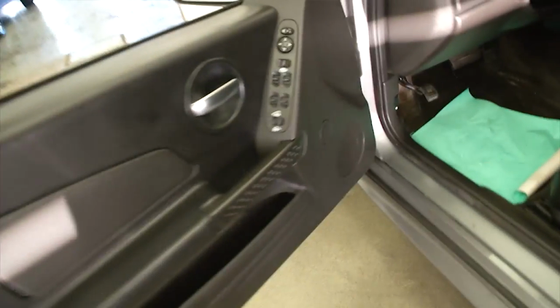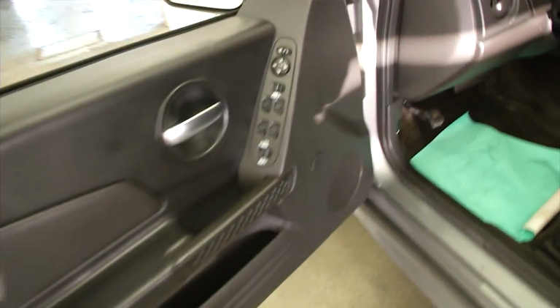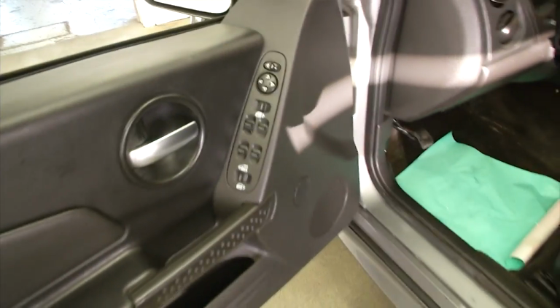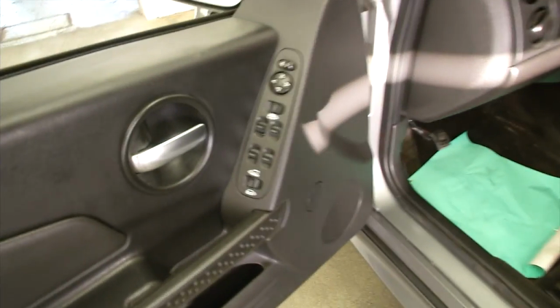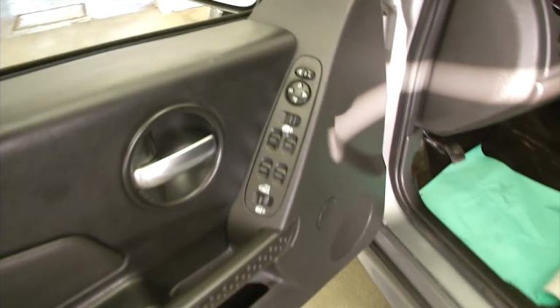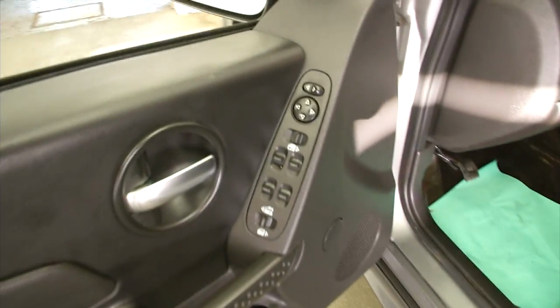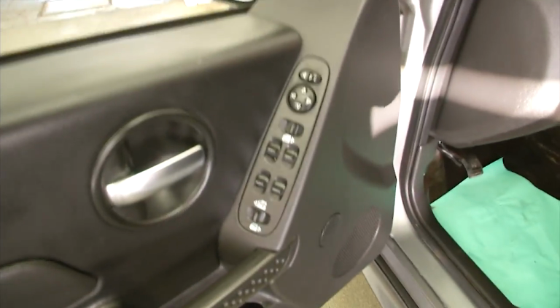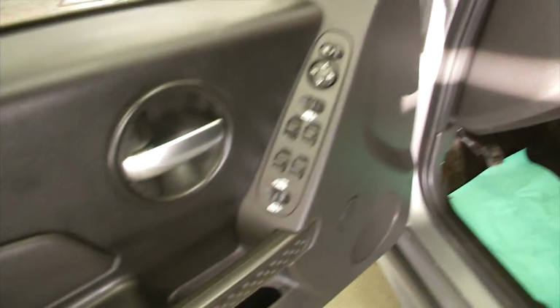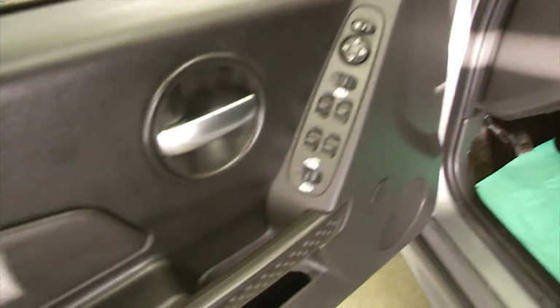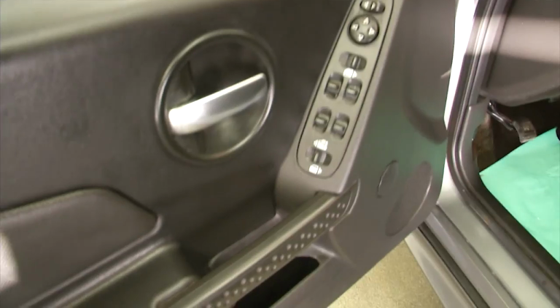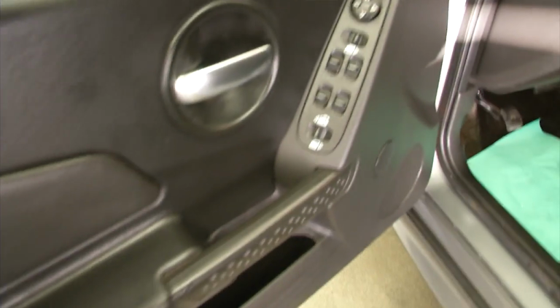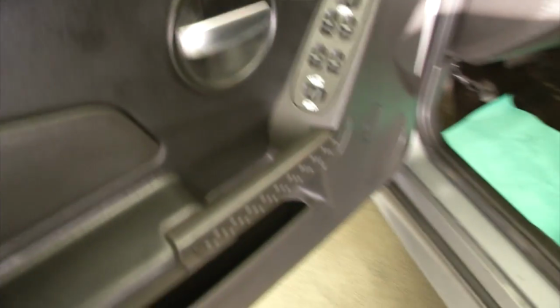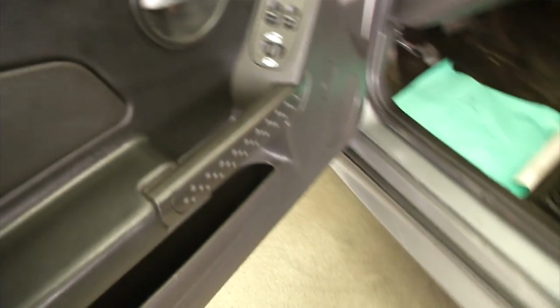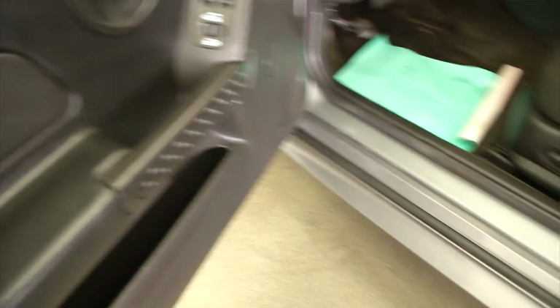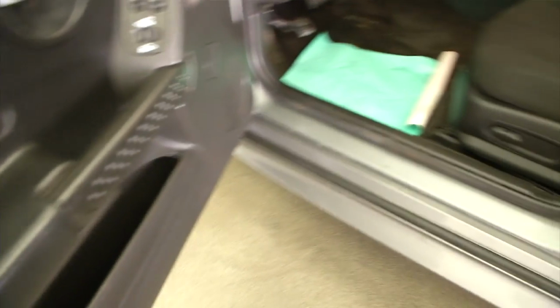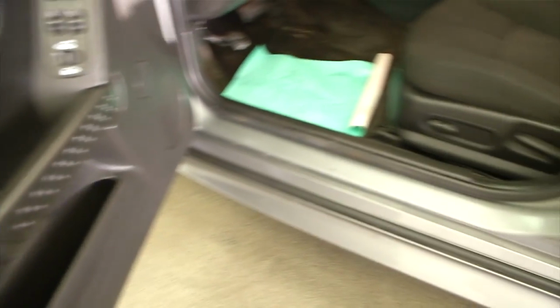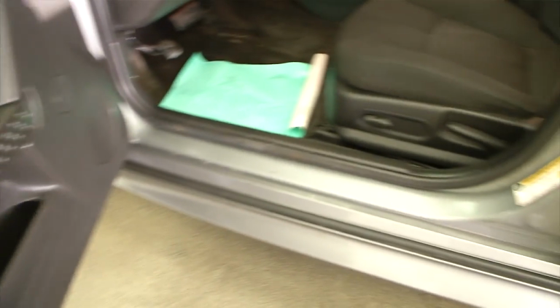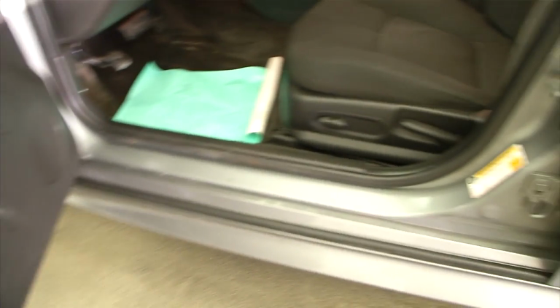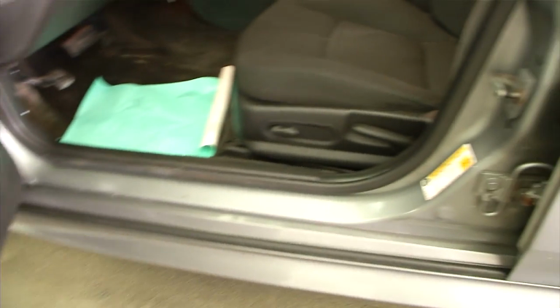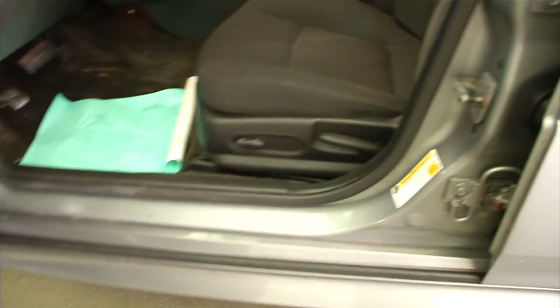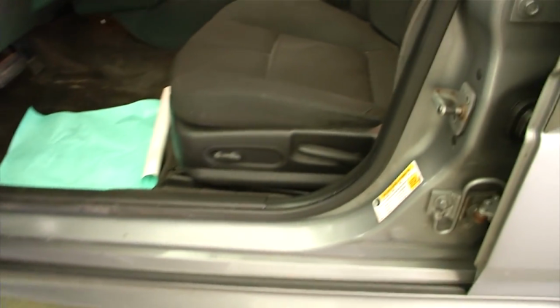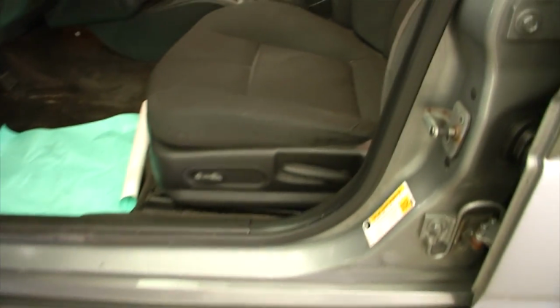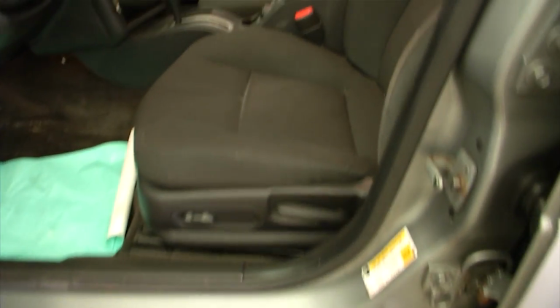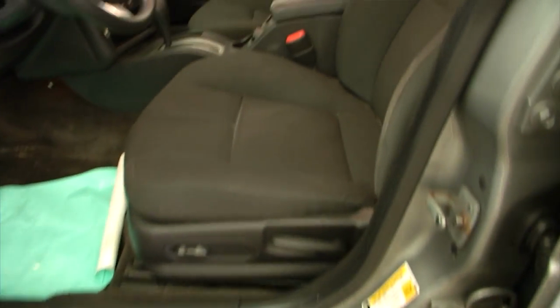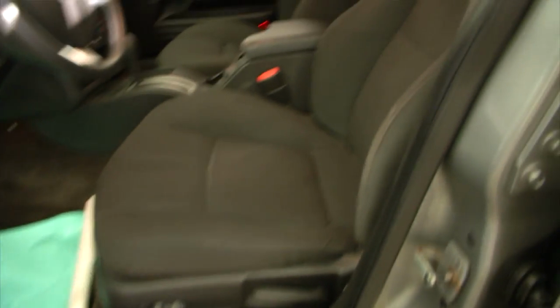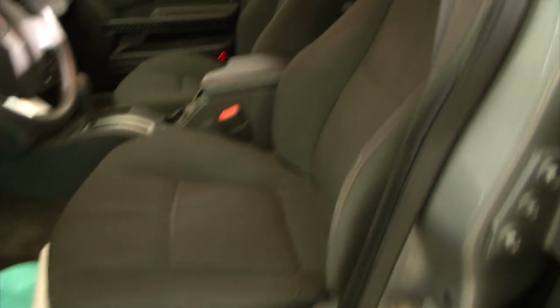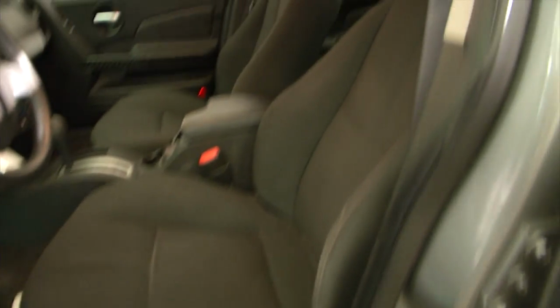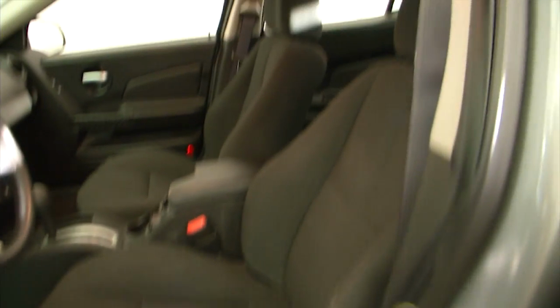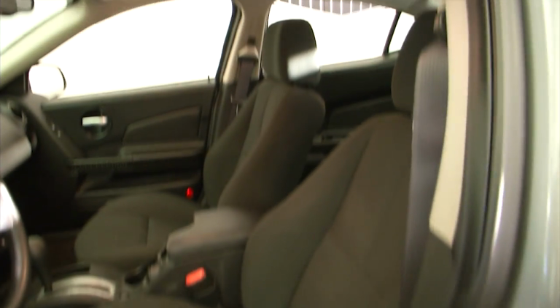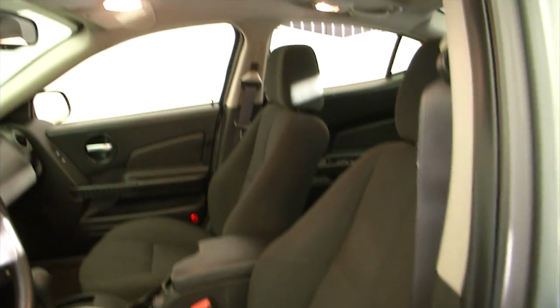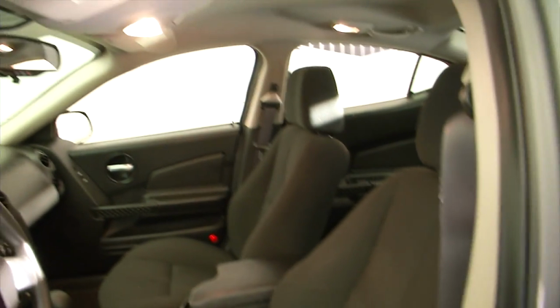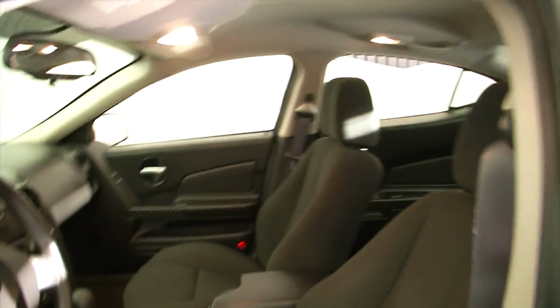Power windows, power locks, power mirror, power and manual seat adjustments.